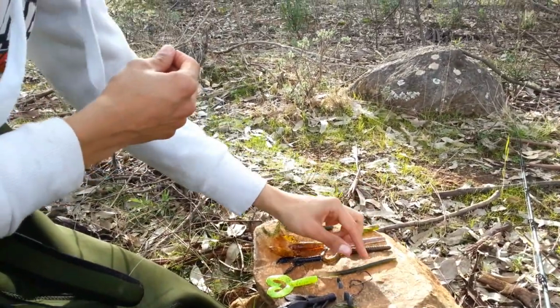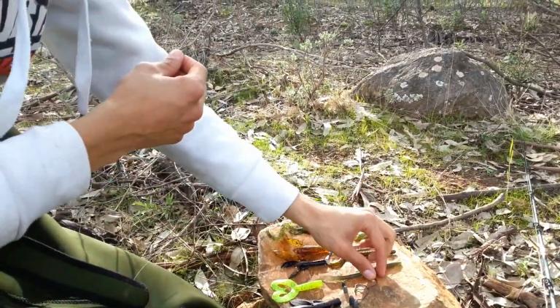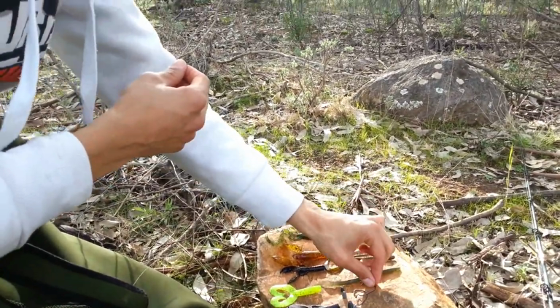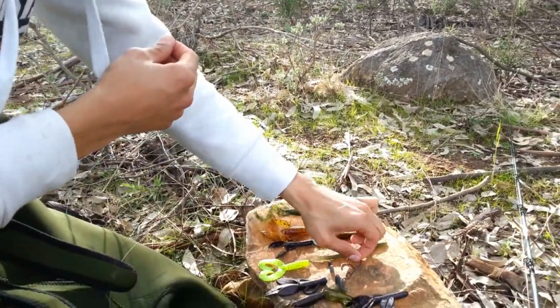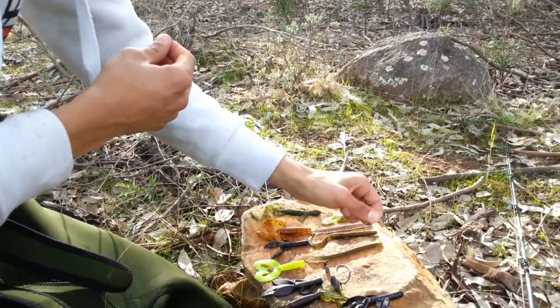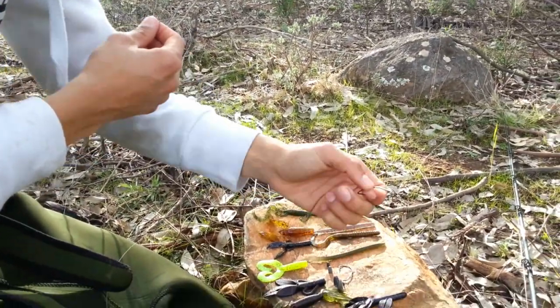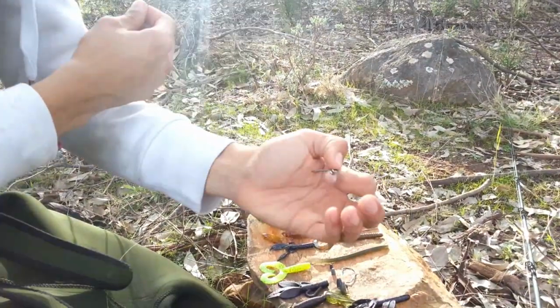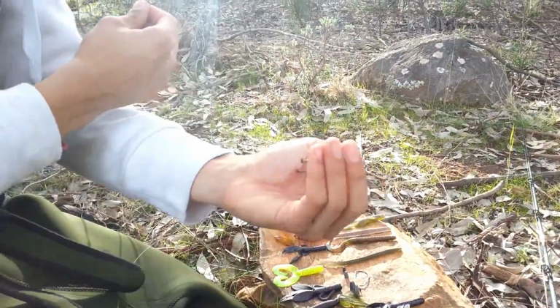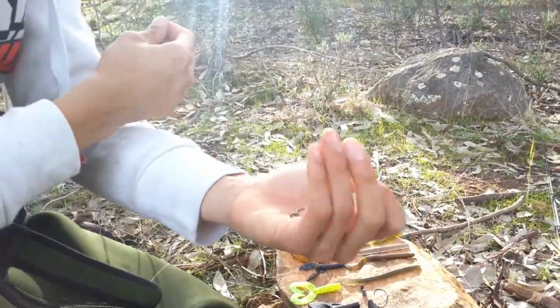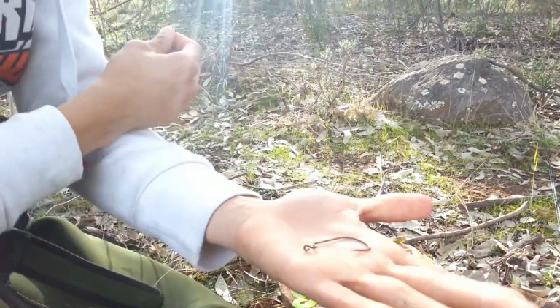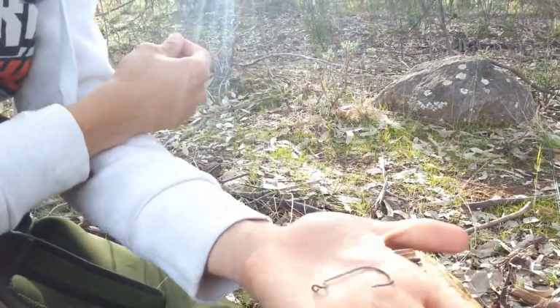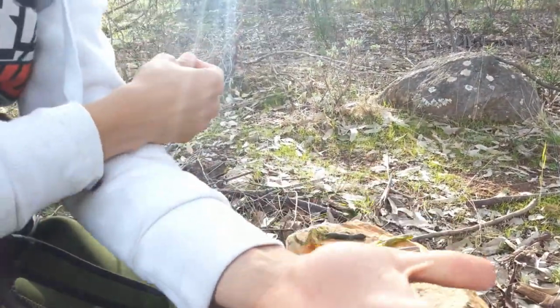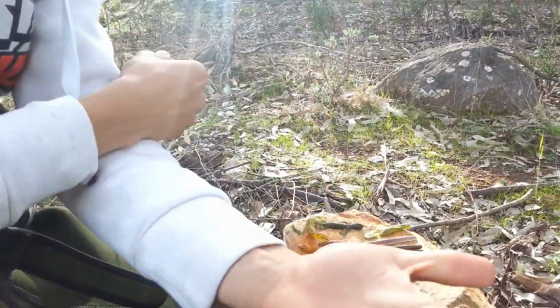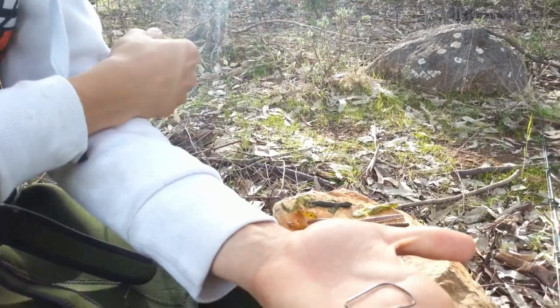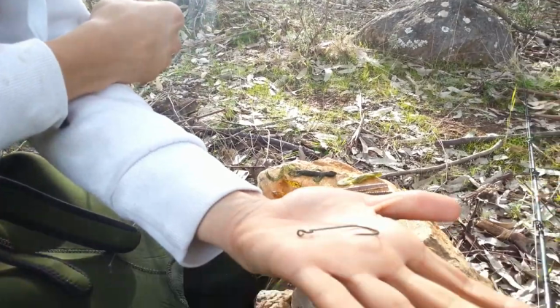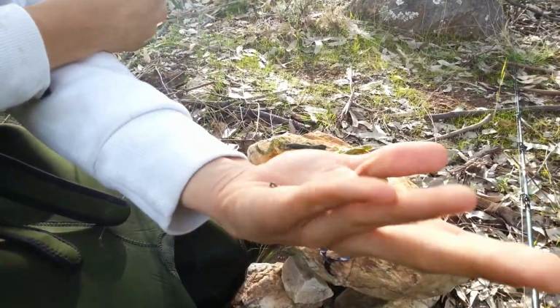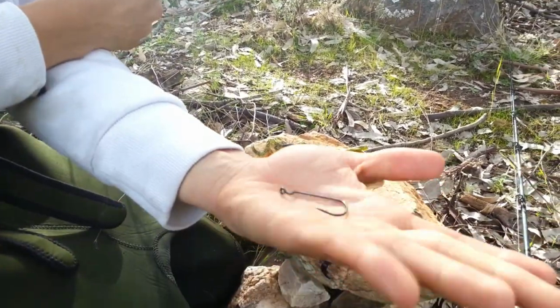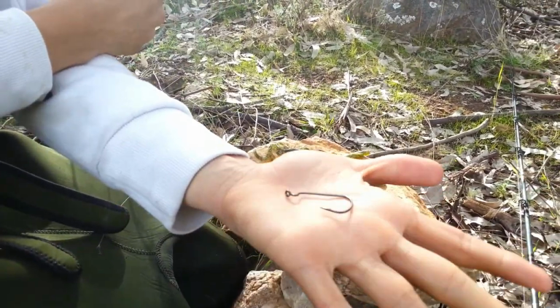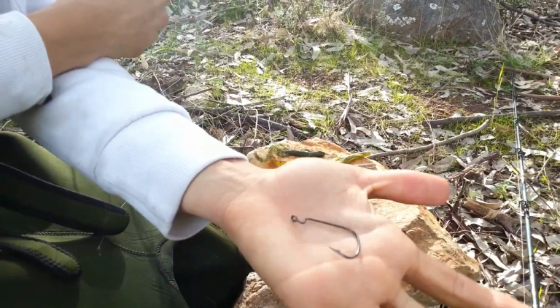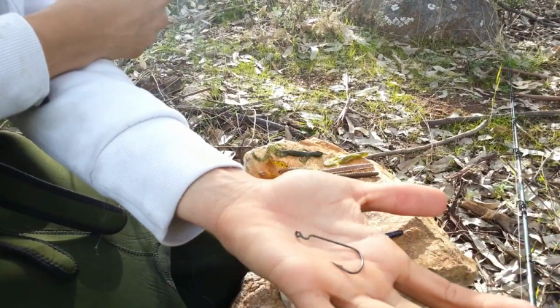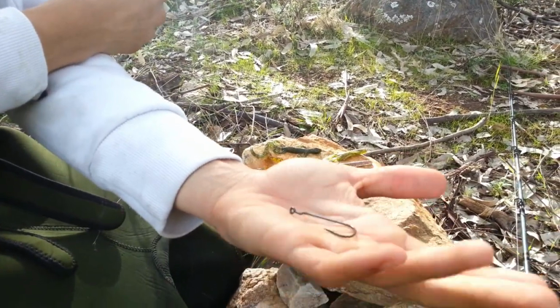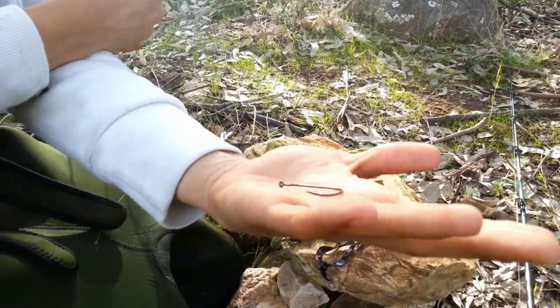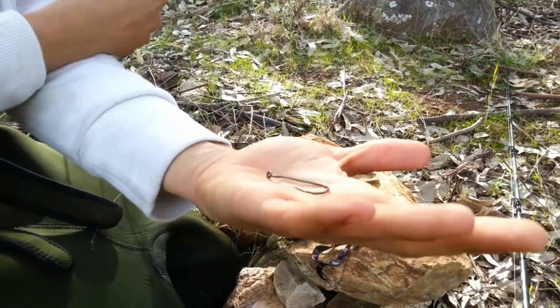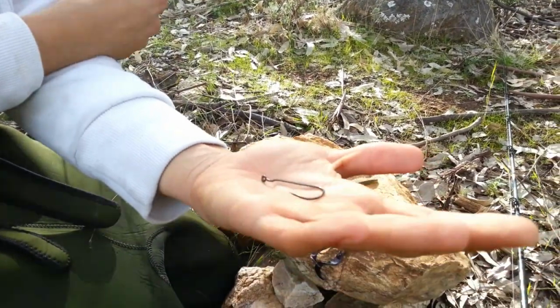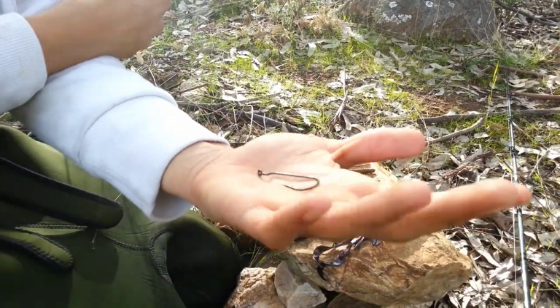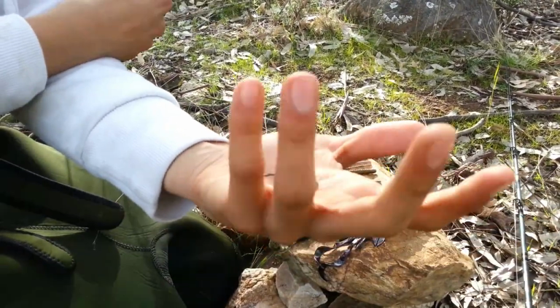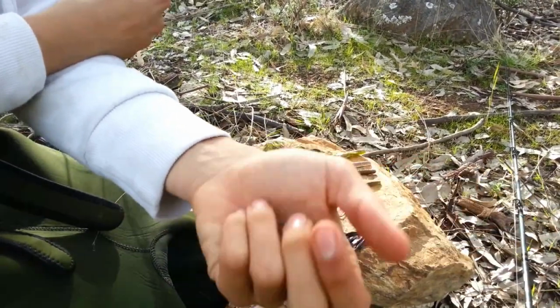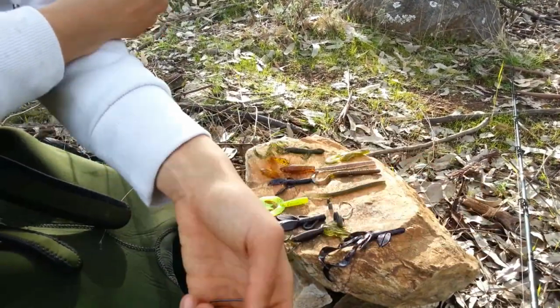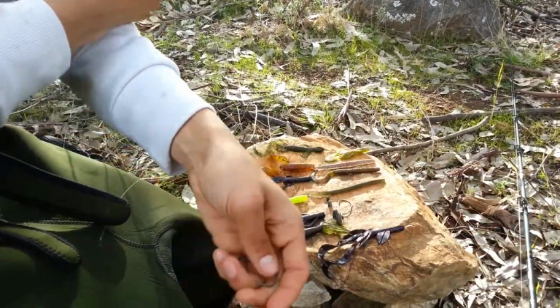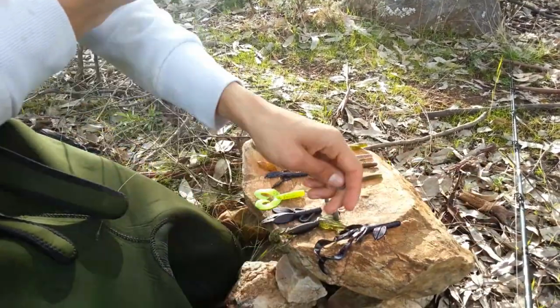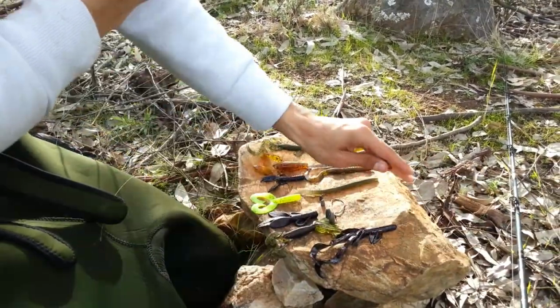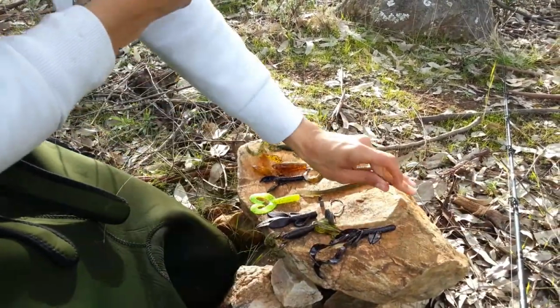También se puede utilizar este otro anzuelo, aunque yo lo recomiendo más para jerba y blando, que ya aplicaremos en otra ocasión con esa técnica.